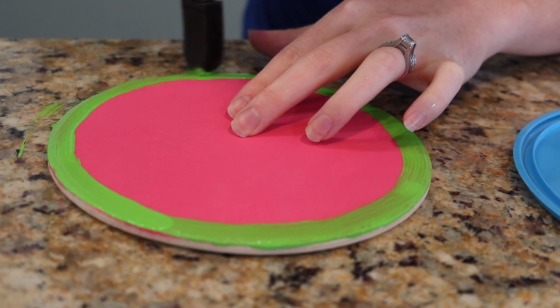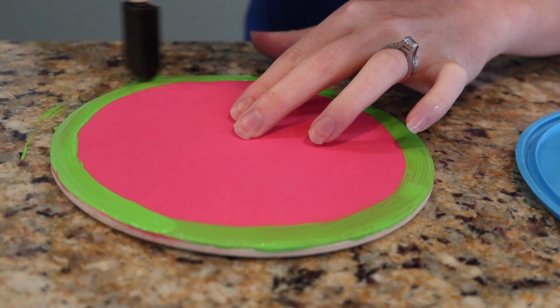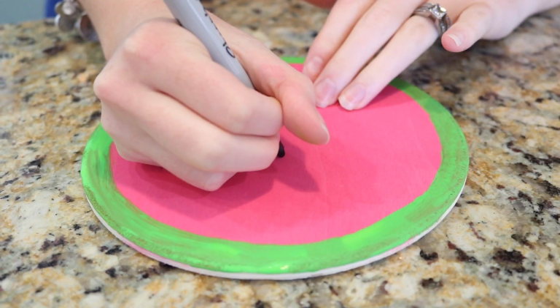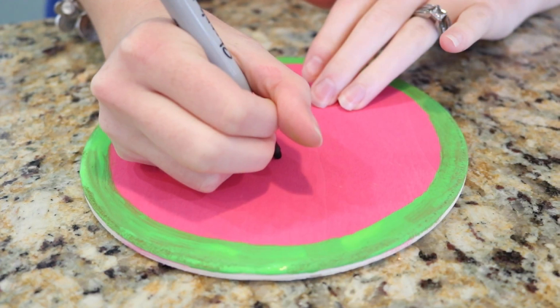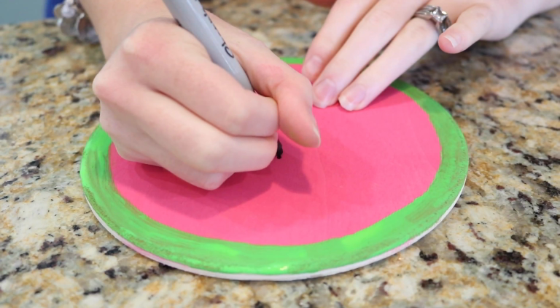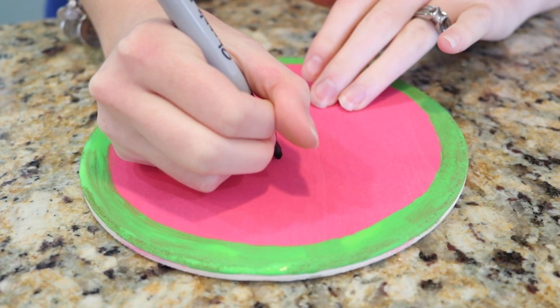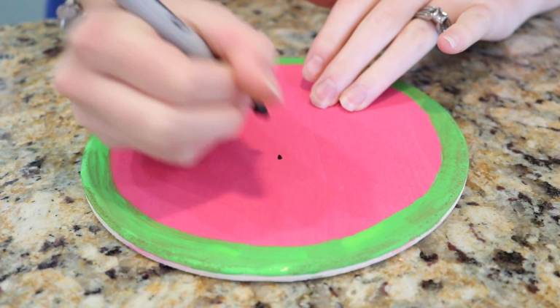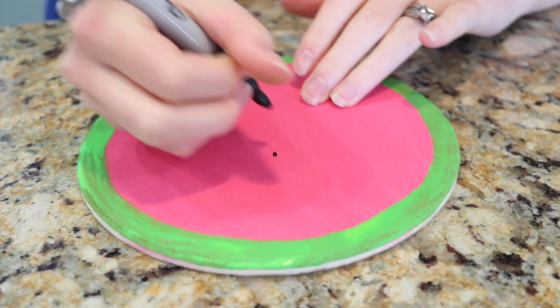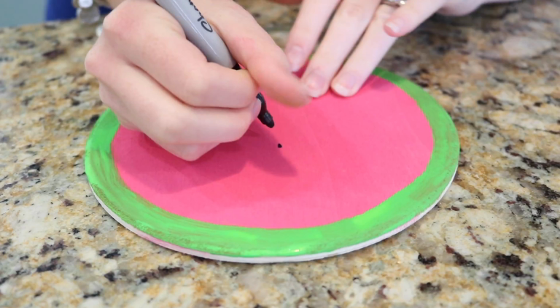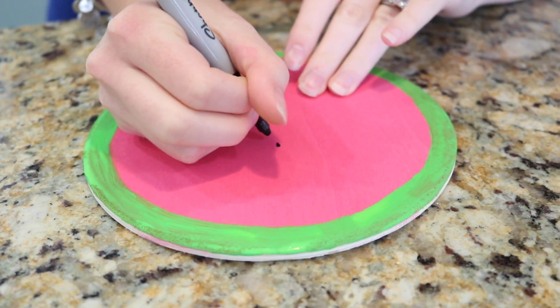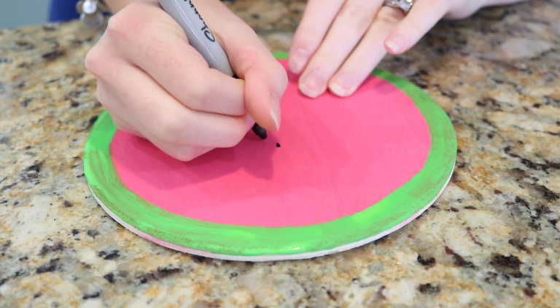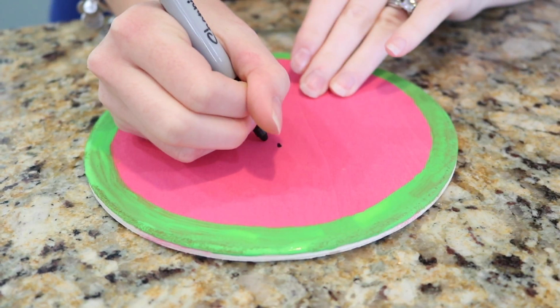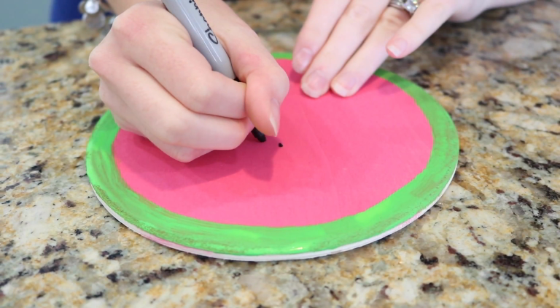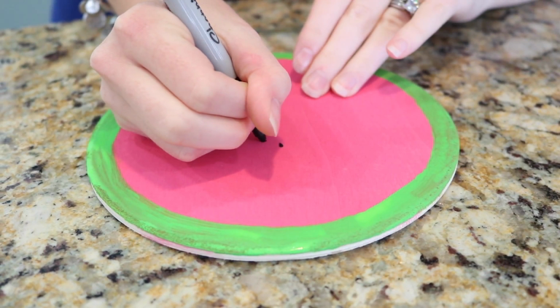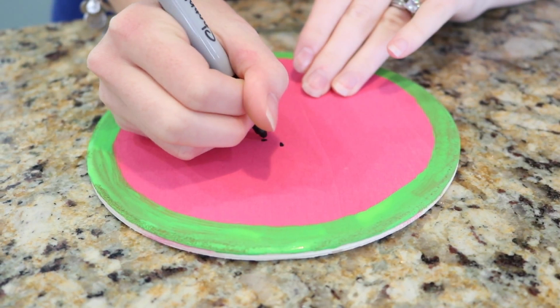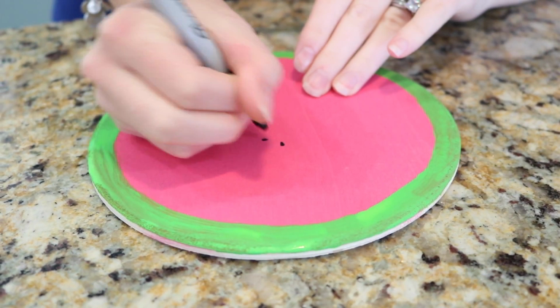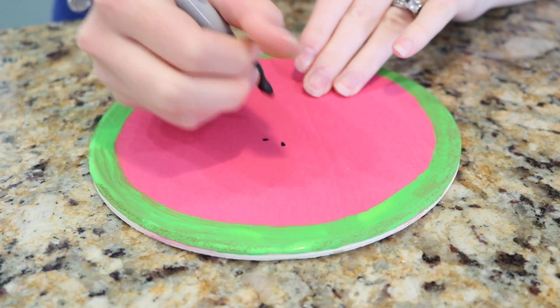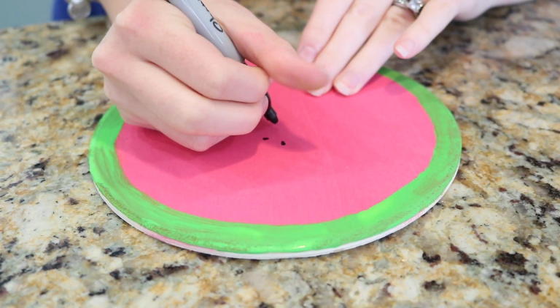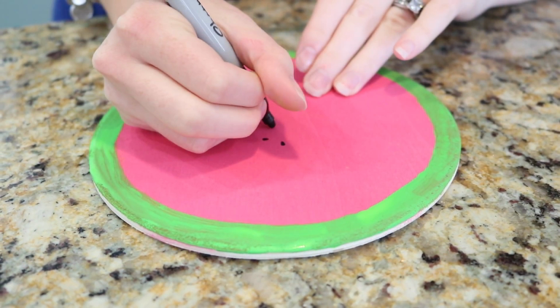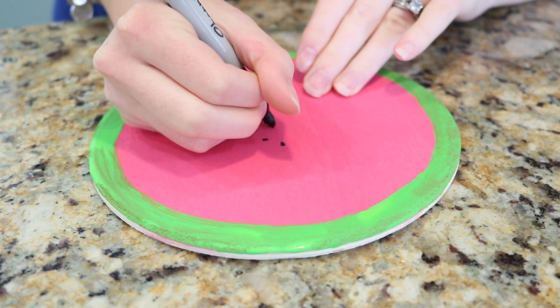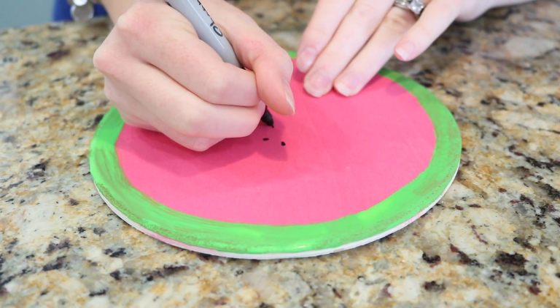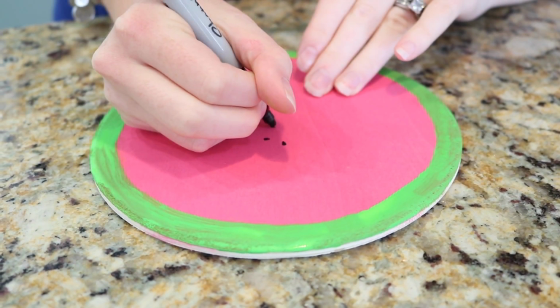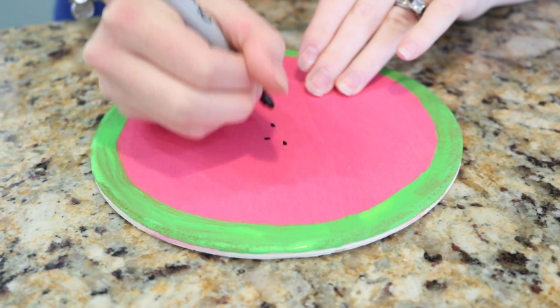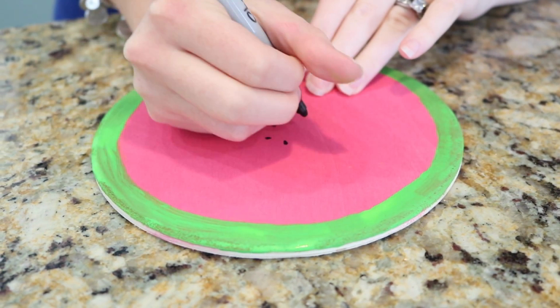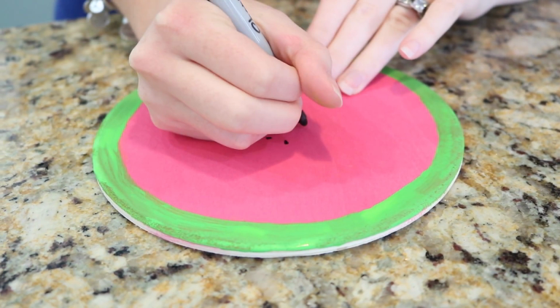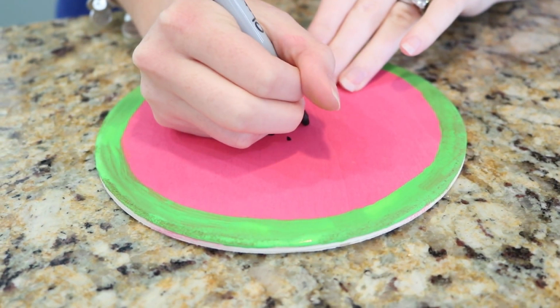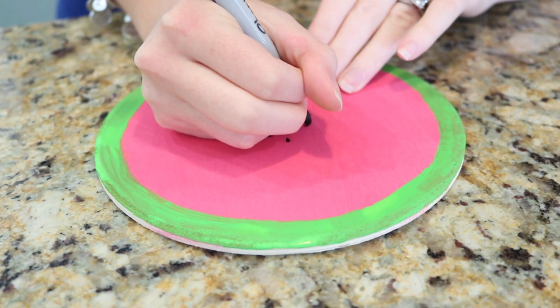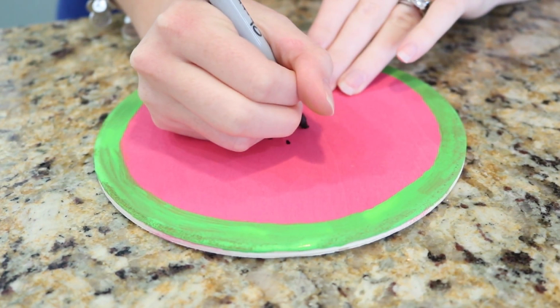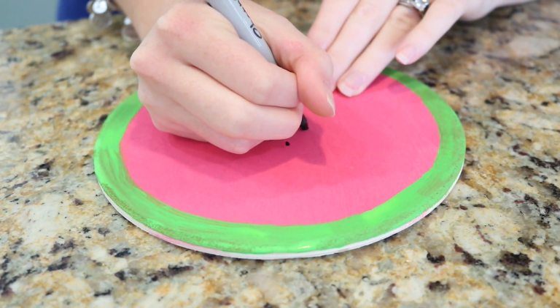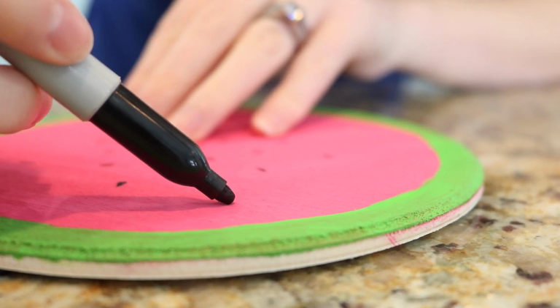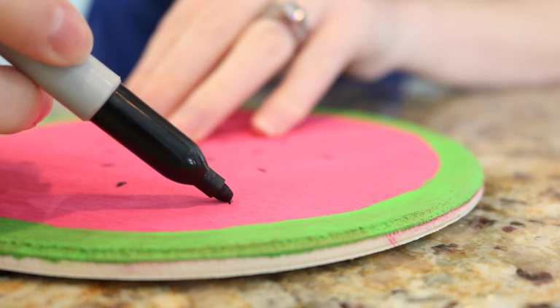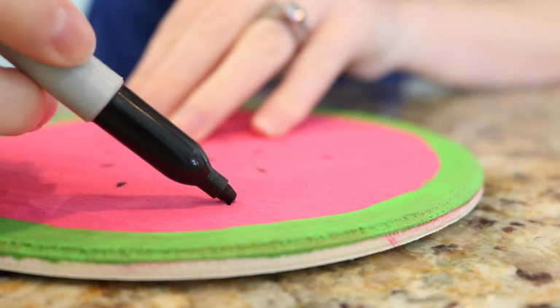And the seeds were the easiest part. Once it dried, which only took a couple minutes, I just drew little teardrop shapes all over the plate to make the seeds.